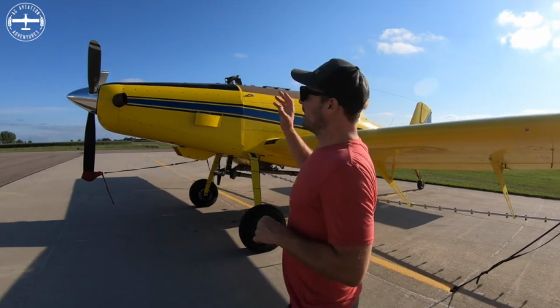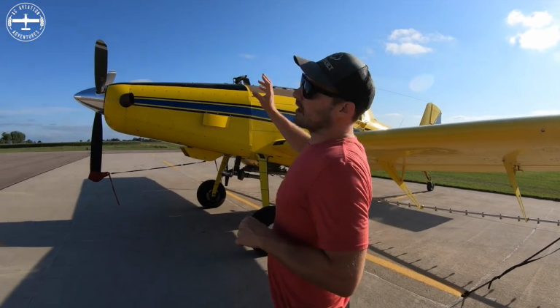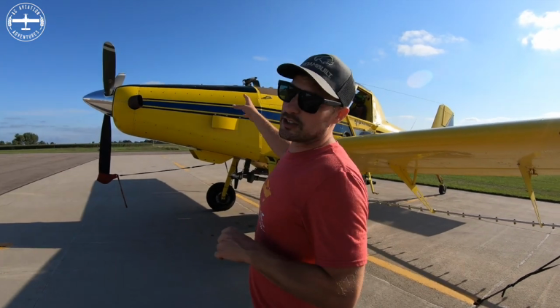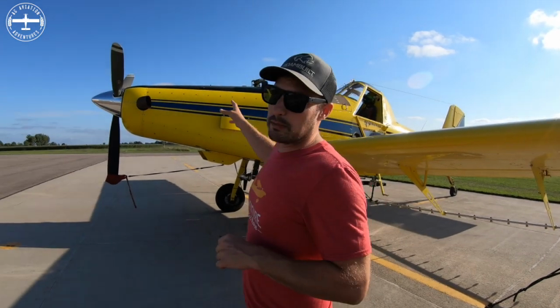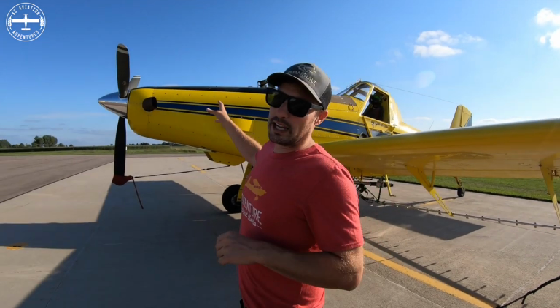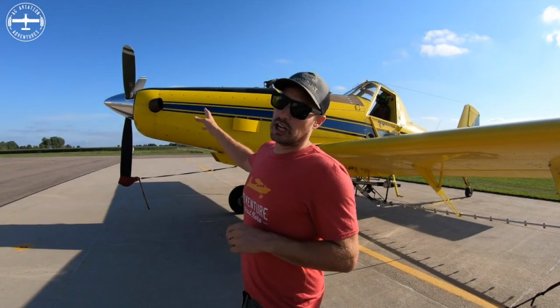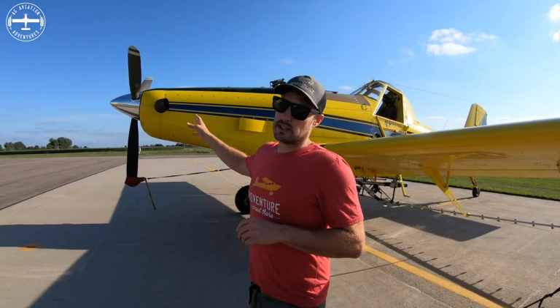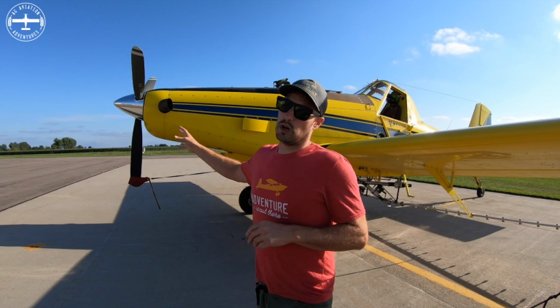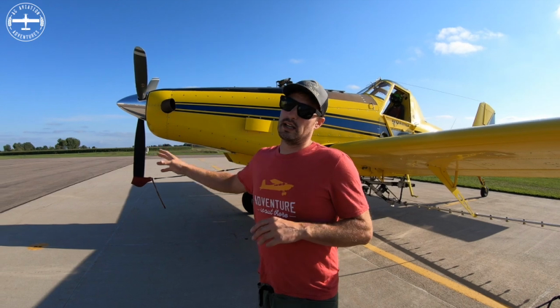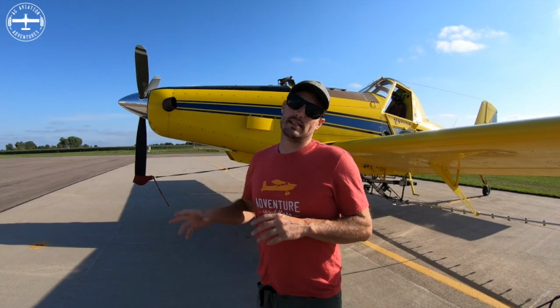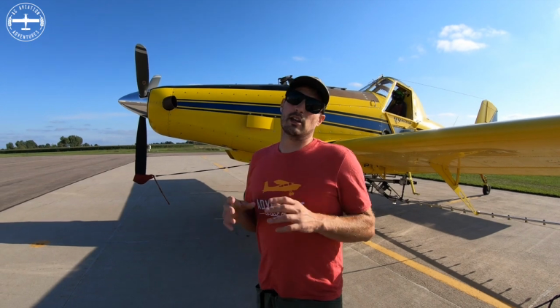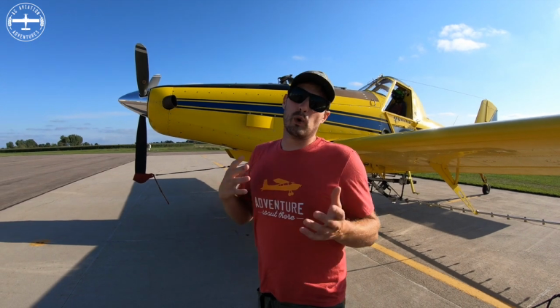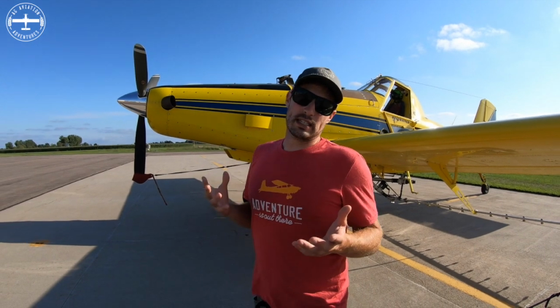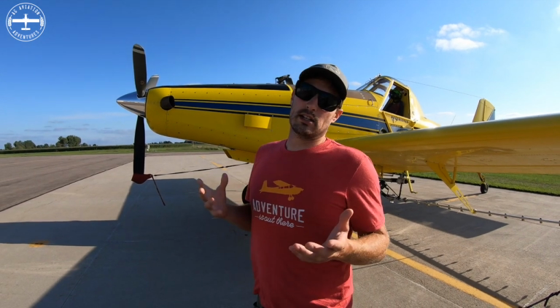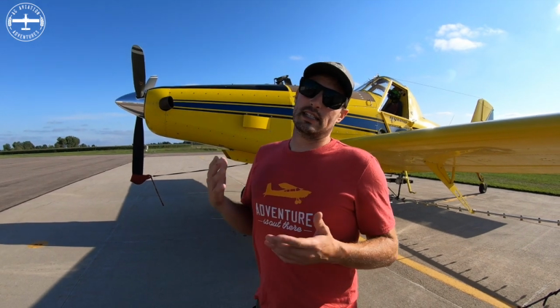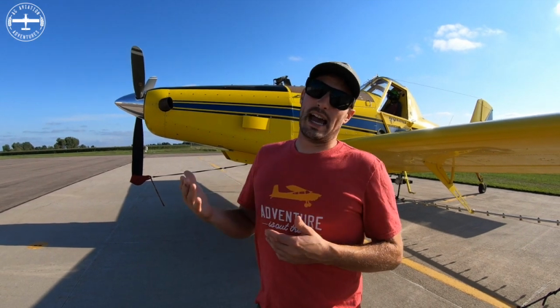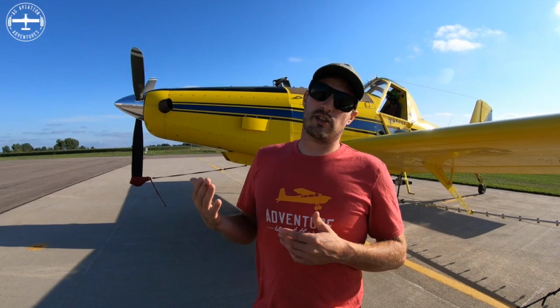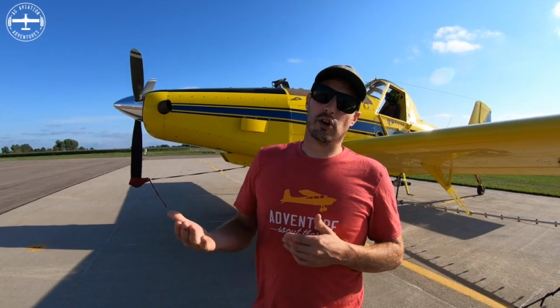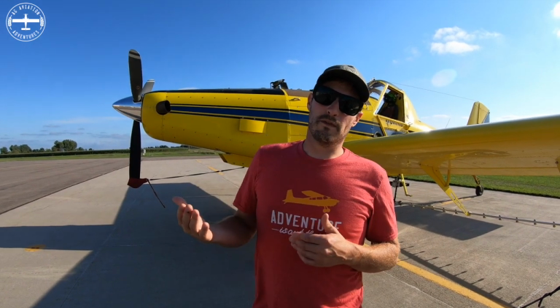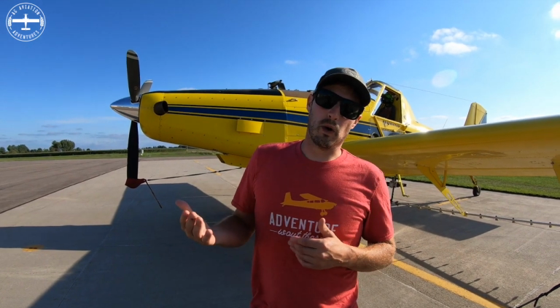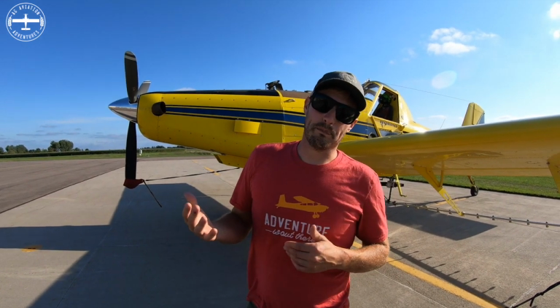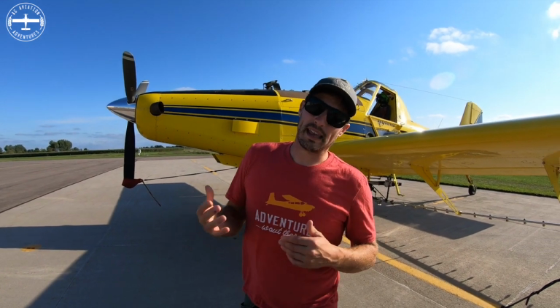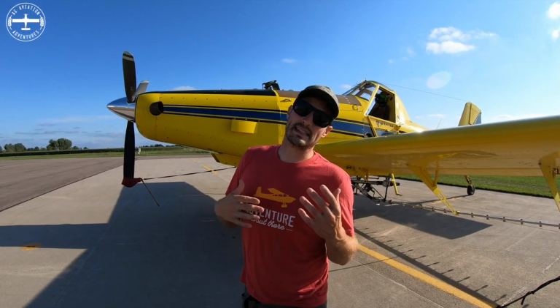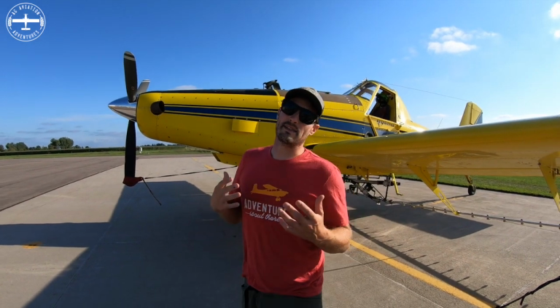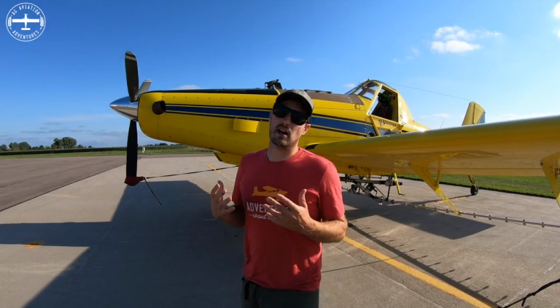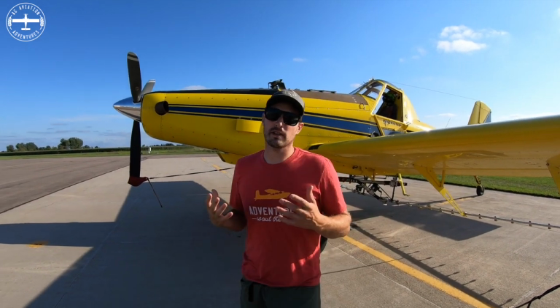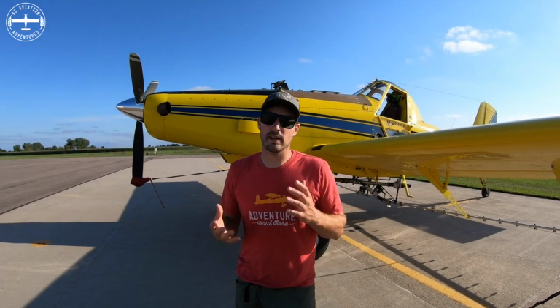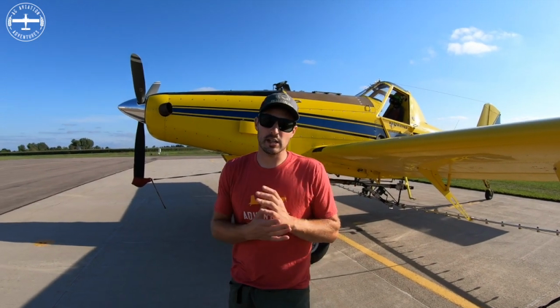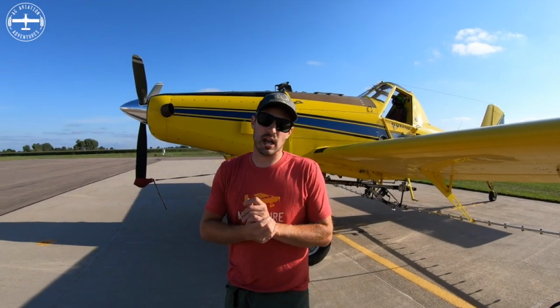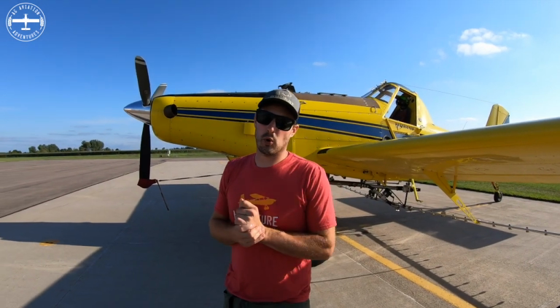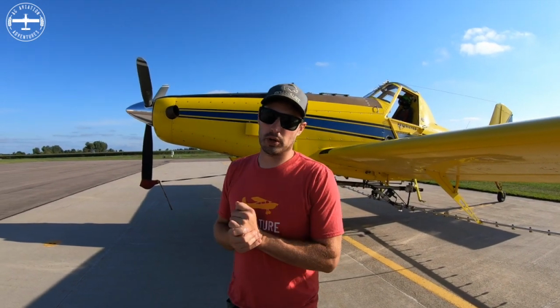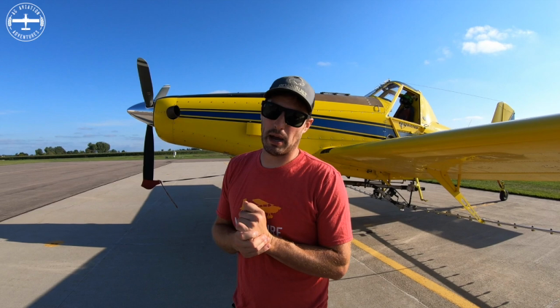The turbine engine on this one is what's considered a dash-34, and it's 750 shaft horsepower.